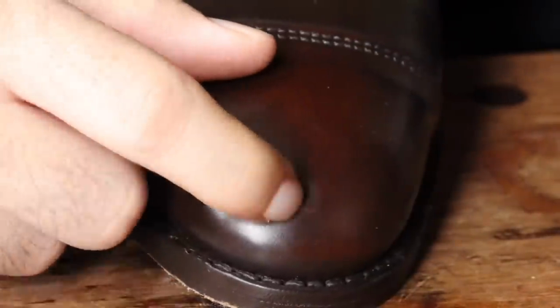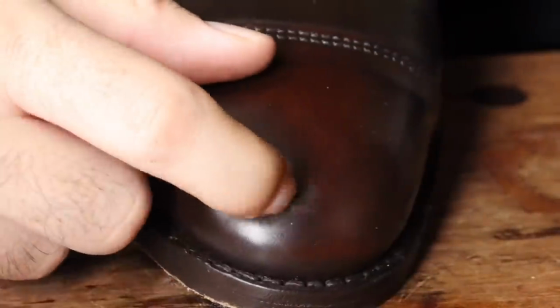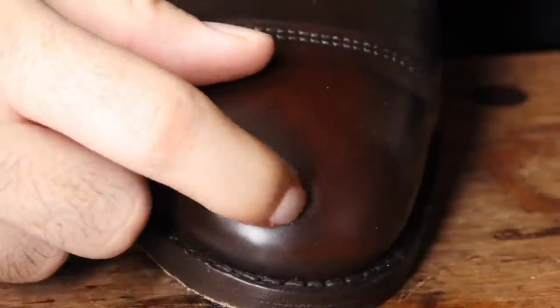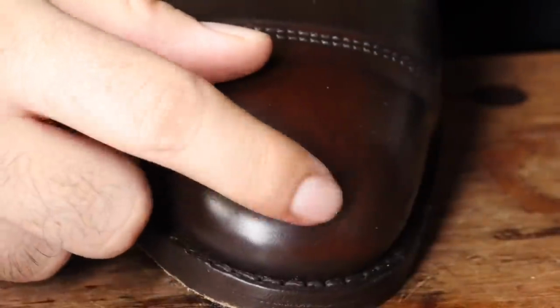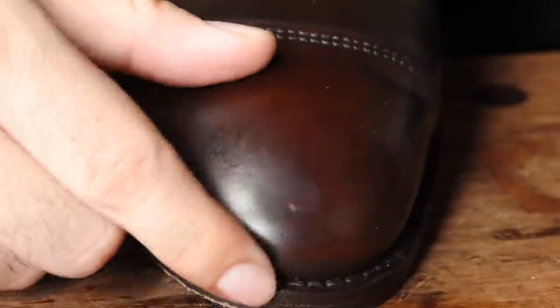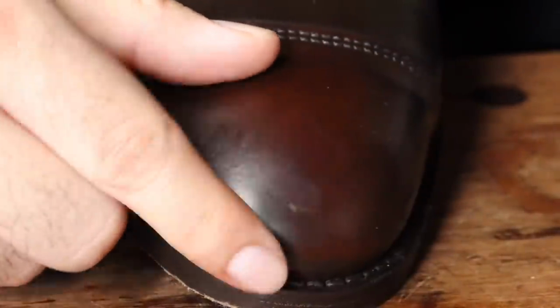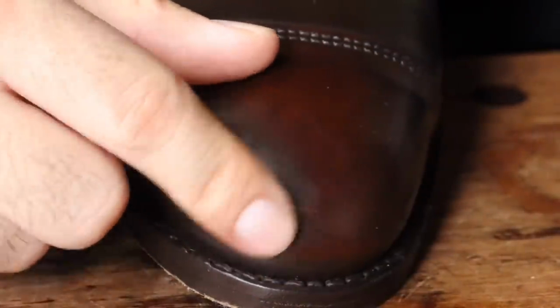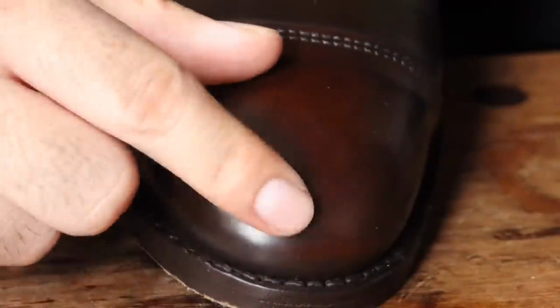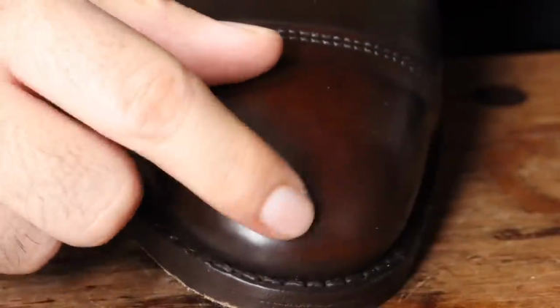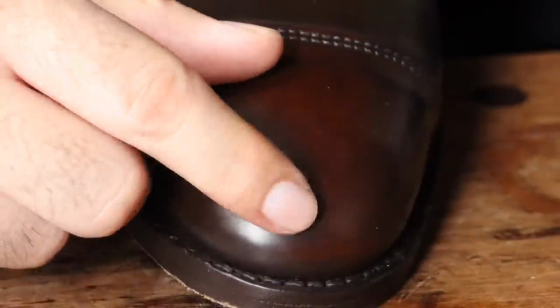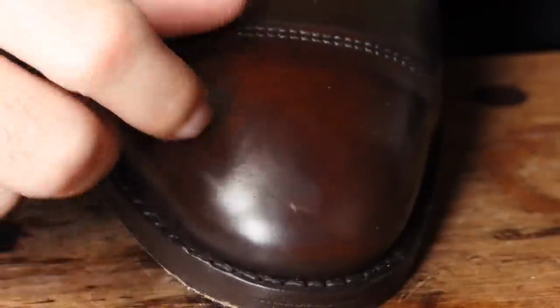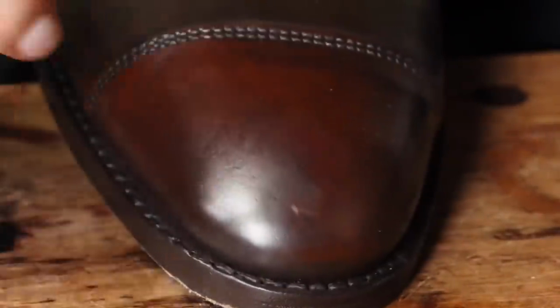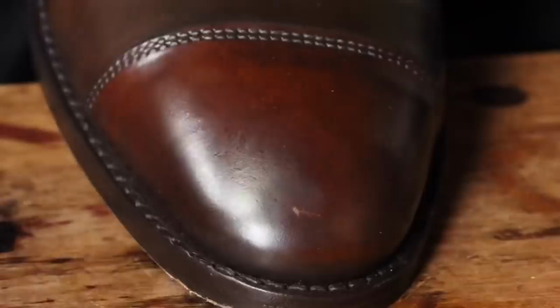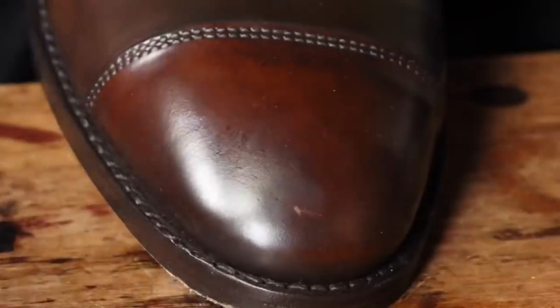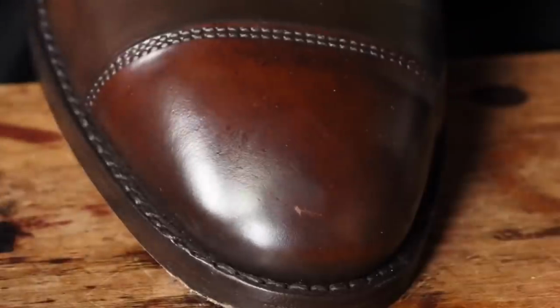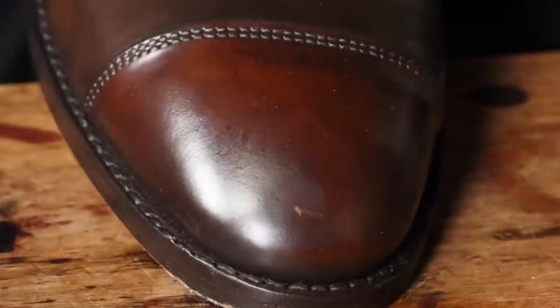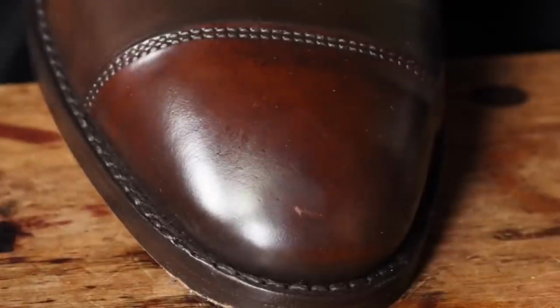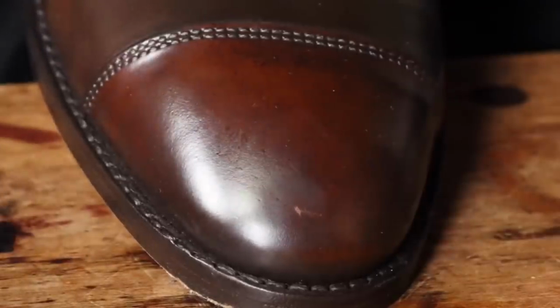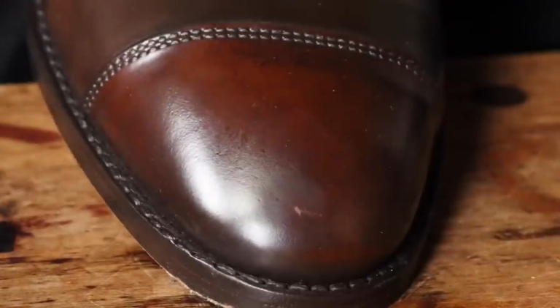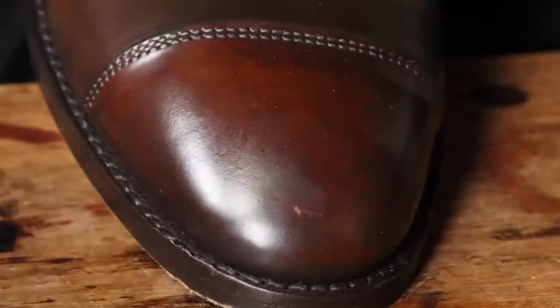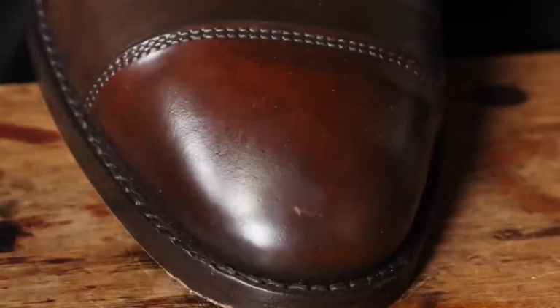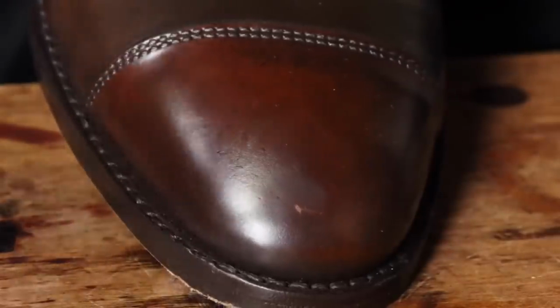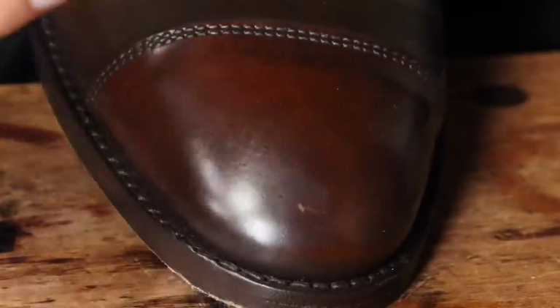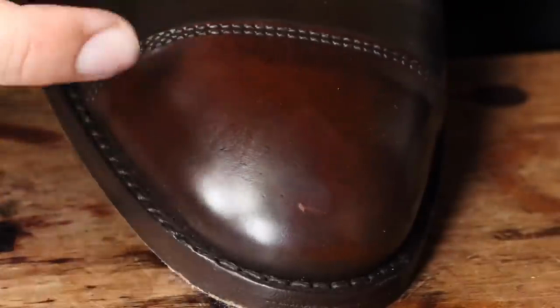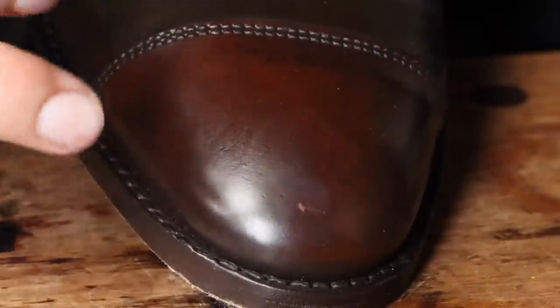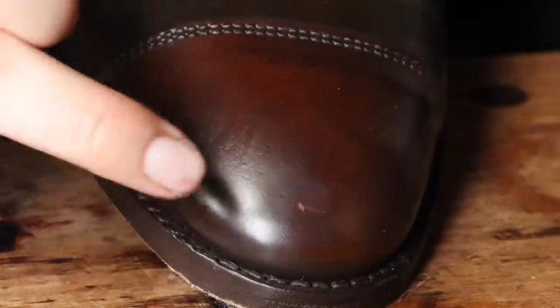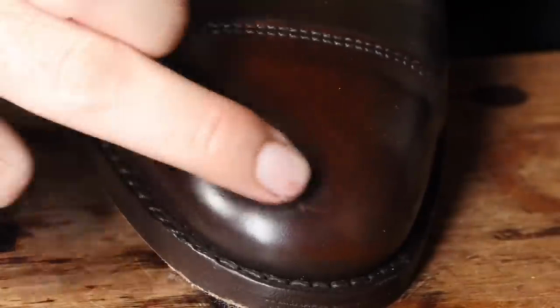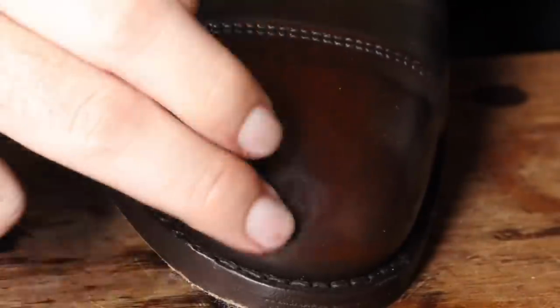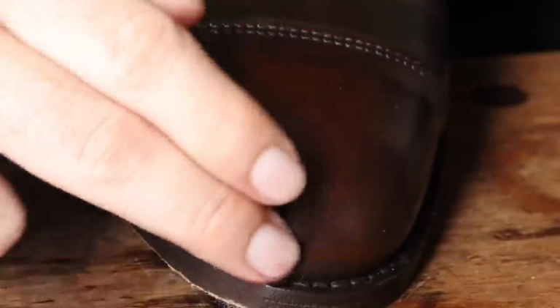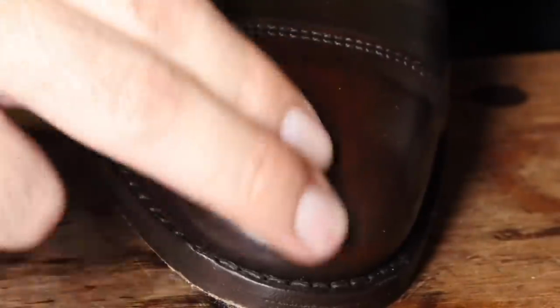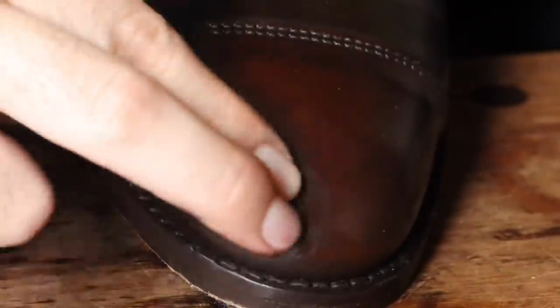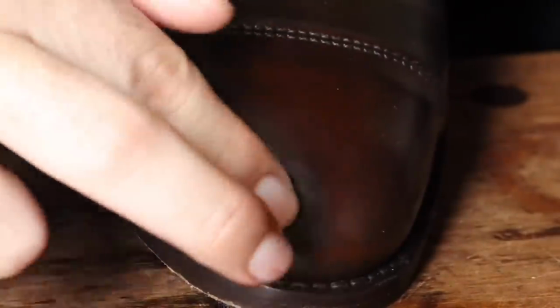Here's that small abrasion I saw earlier, but the cream will do a great job at covering that up so it looks normal.